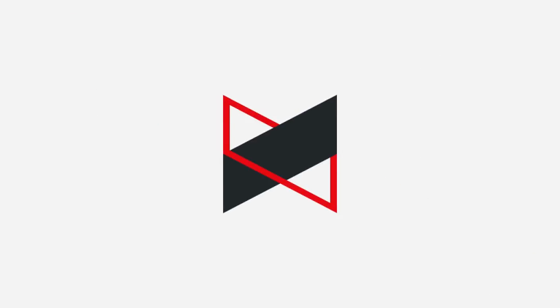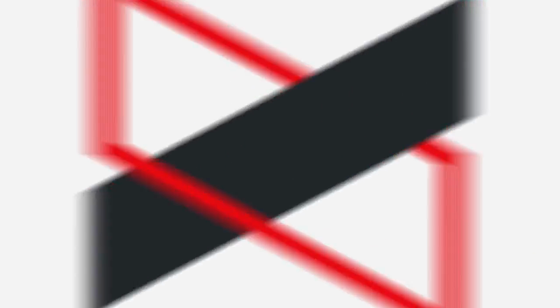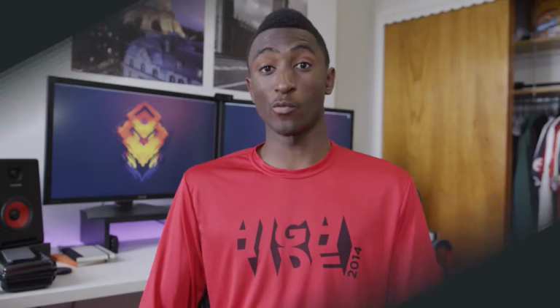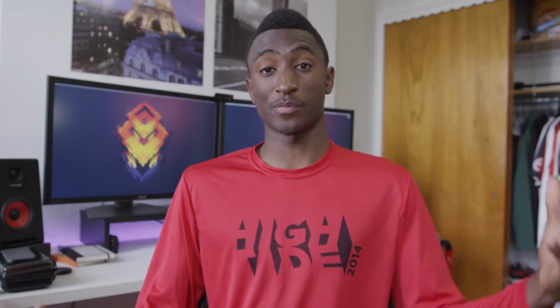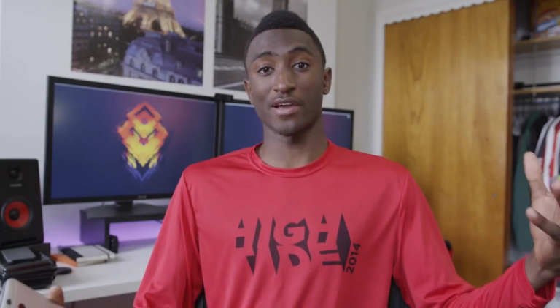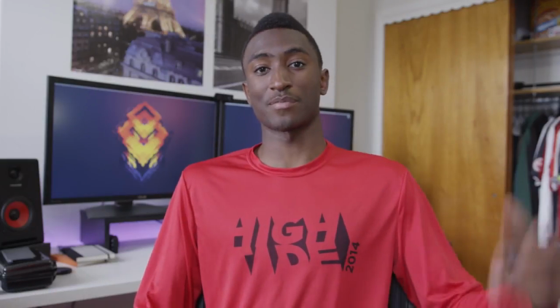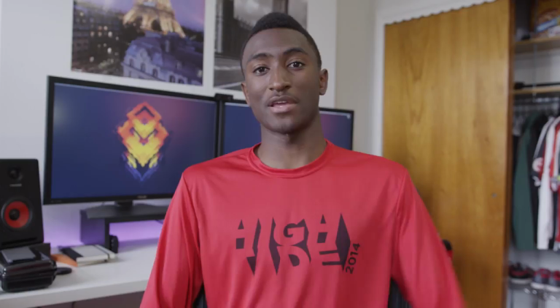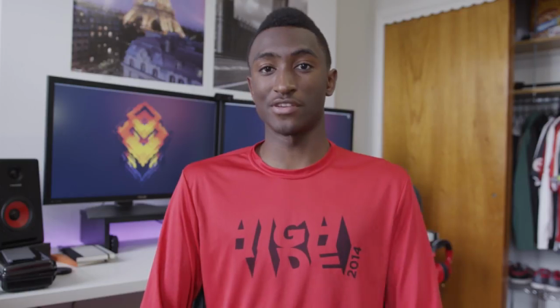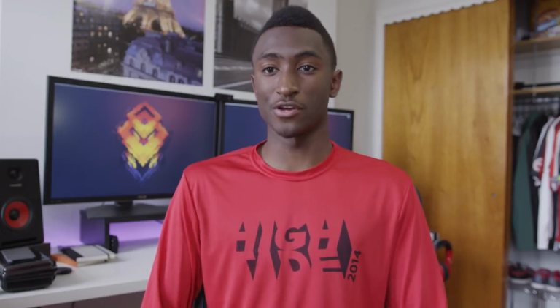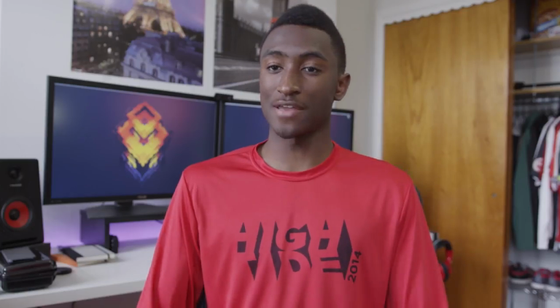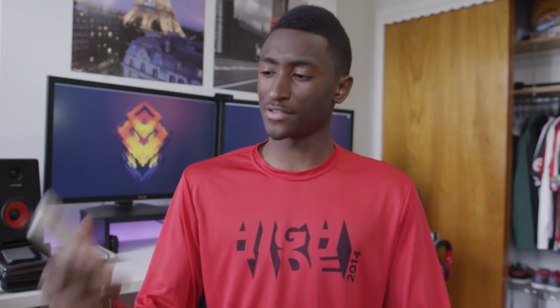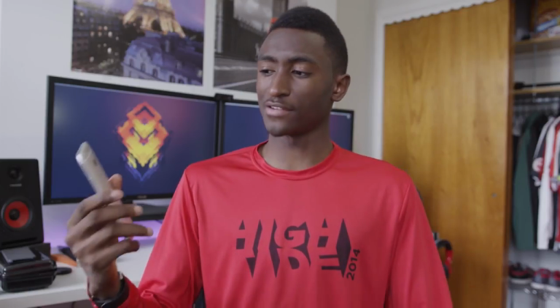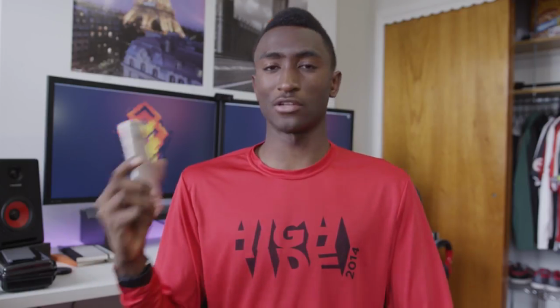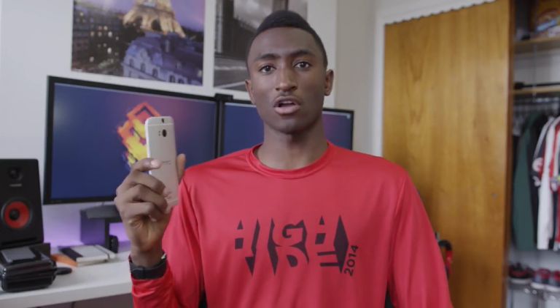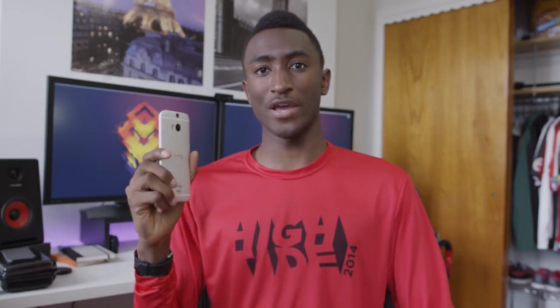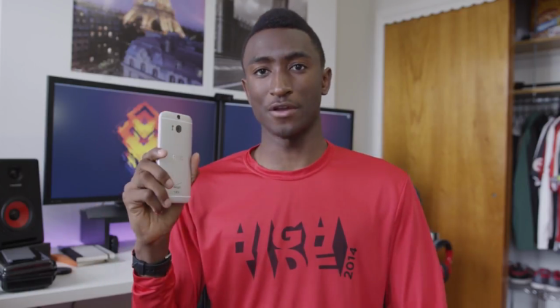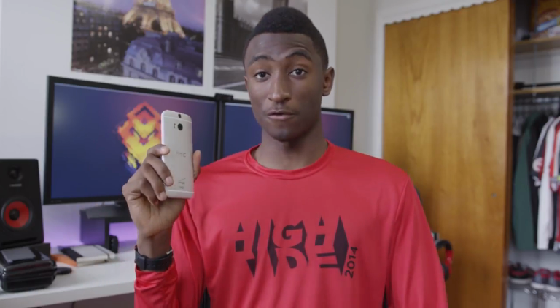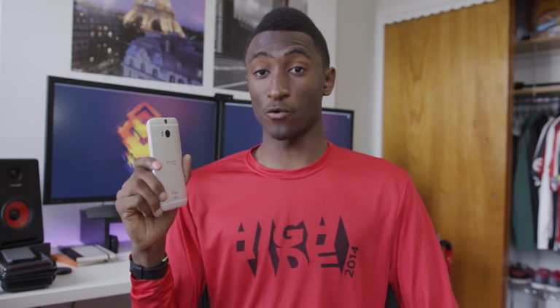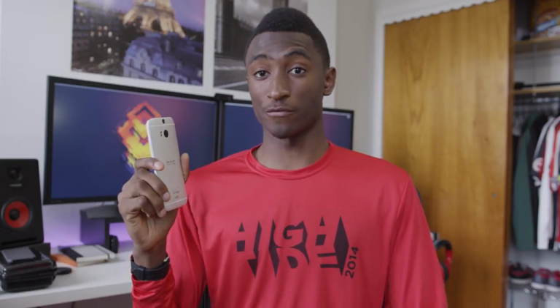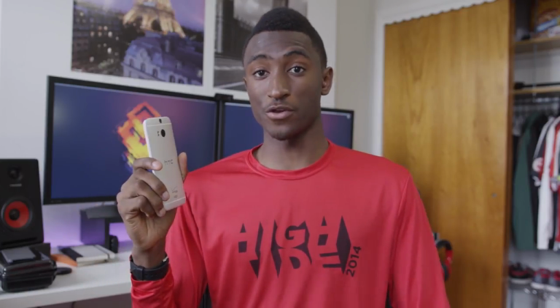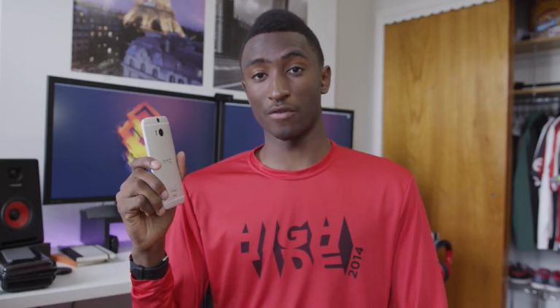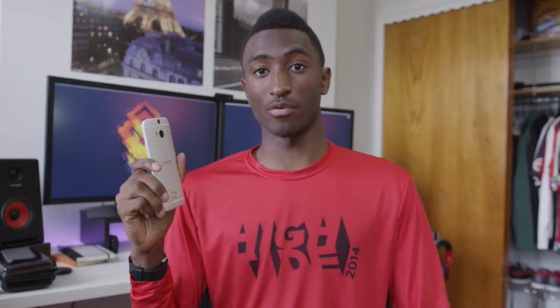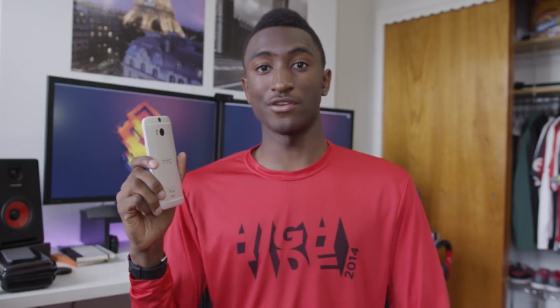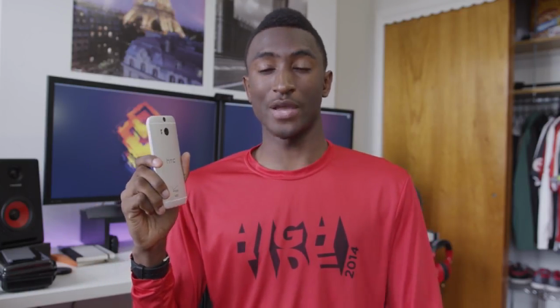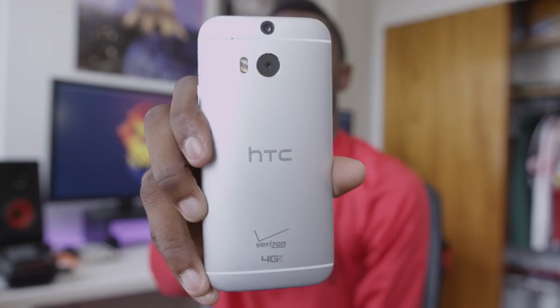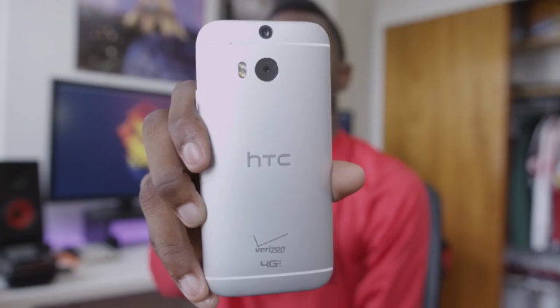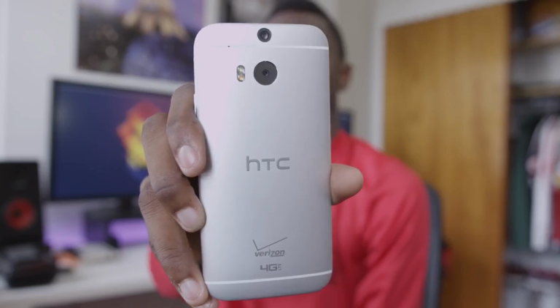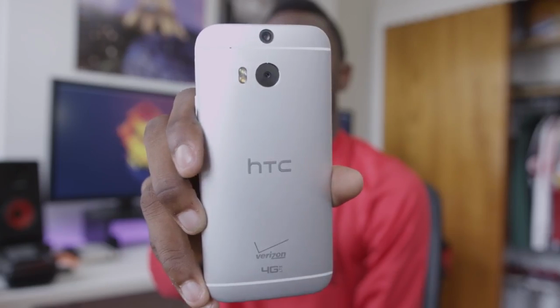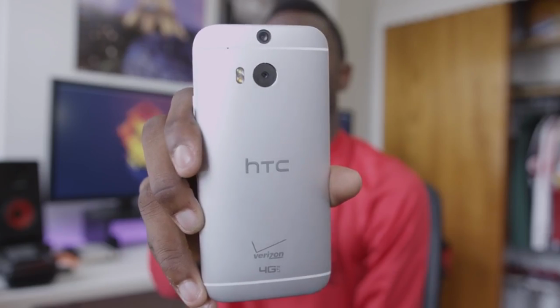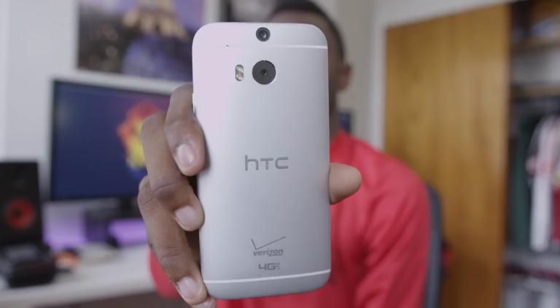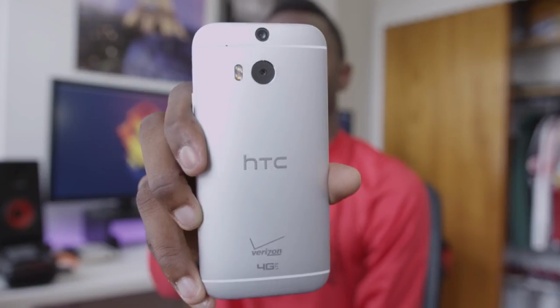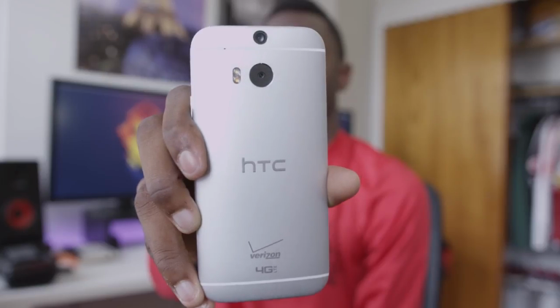Hey, what is up guys? MKBHD here, and this is the long-awaited full review of the brand new HTC One M8.